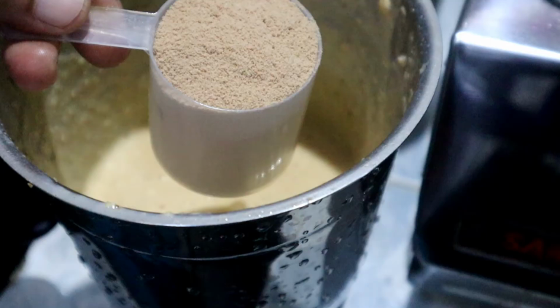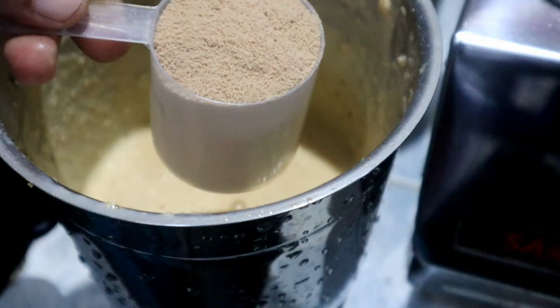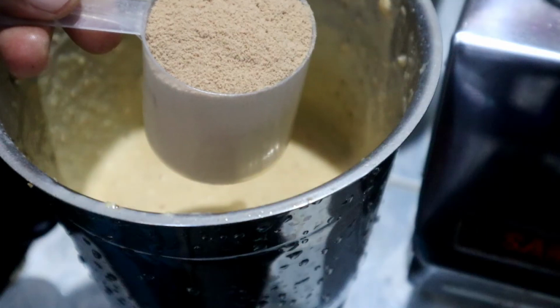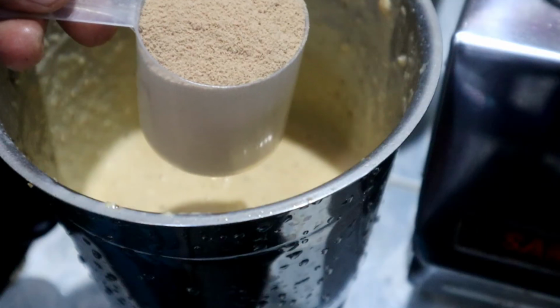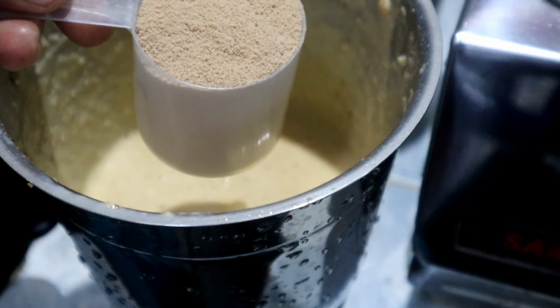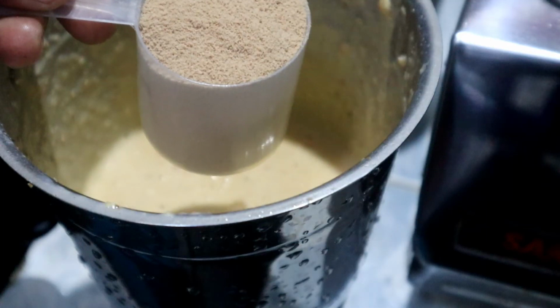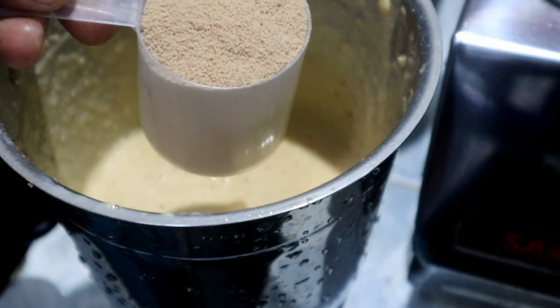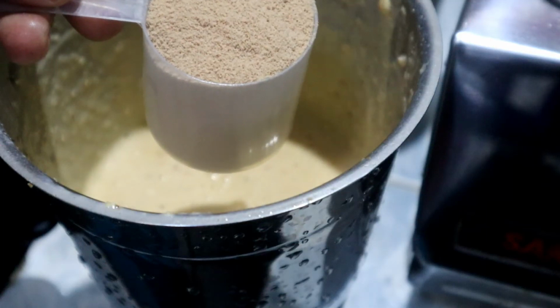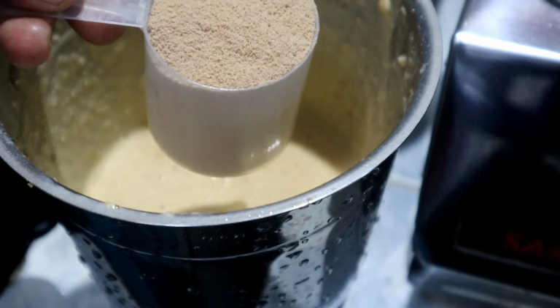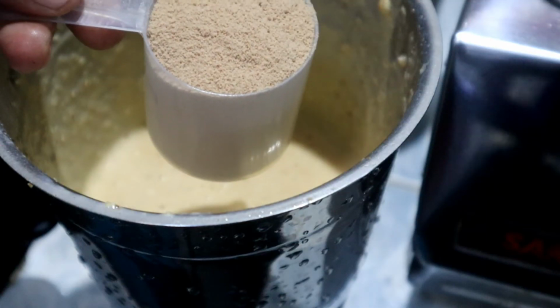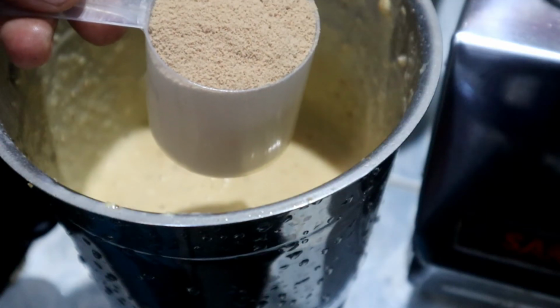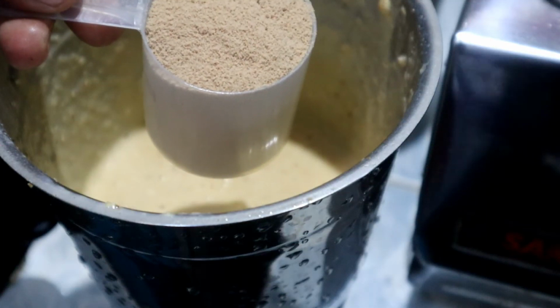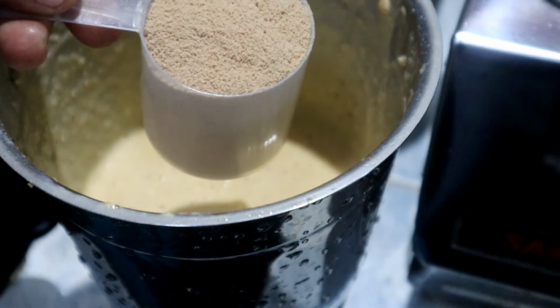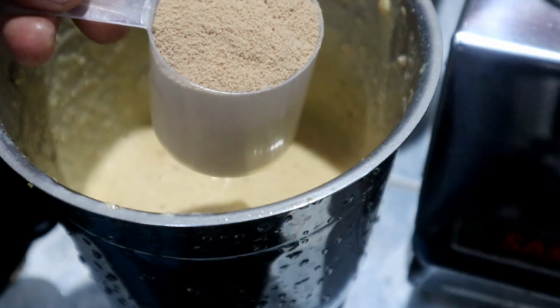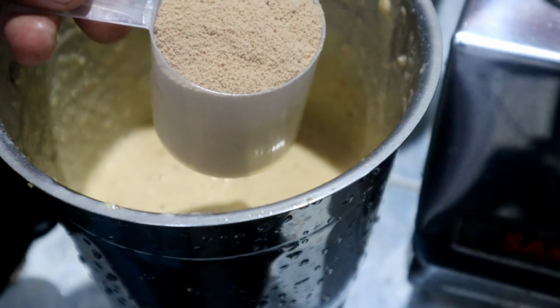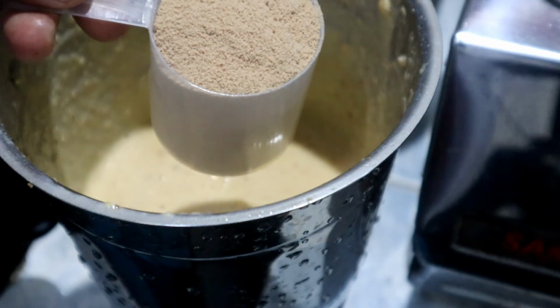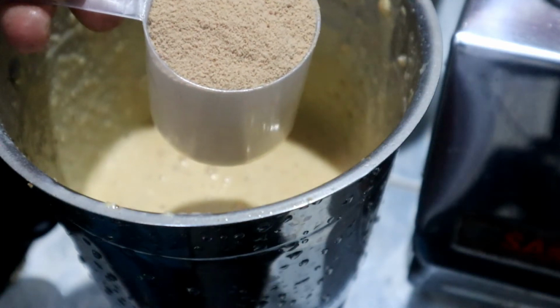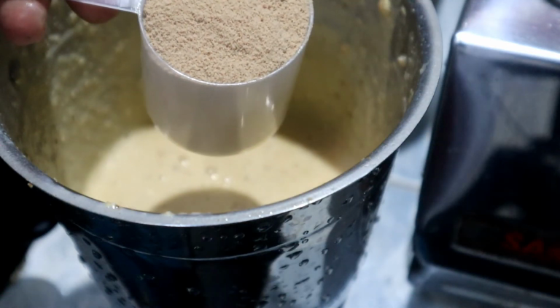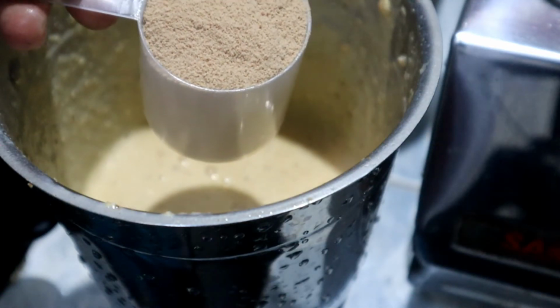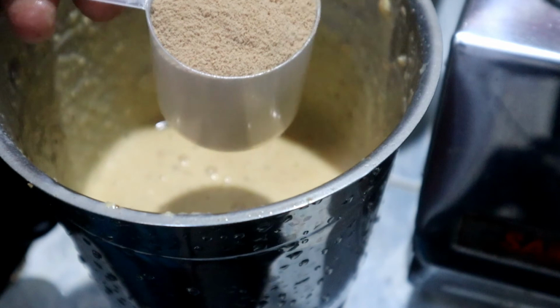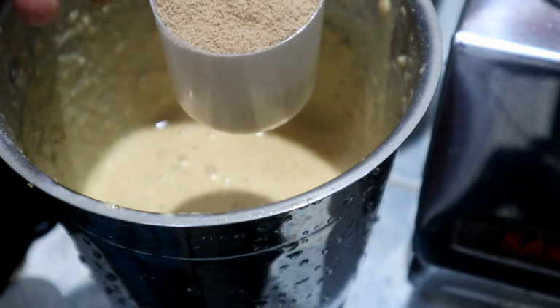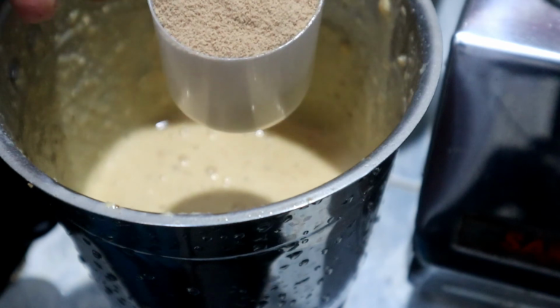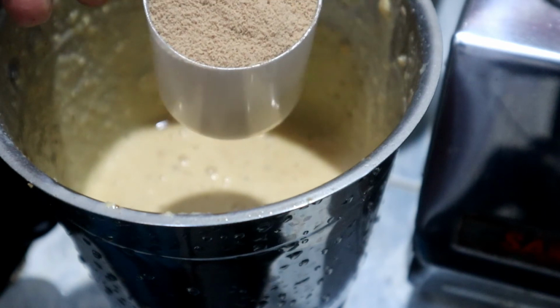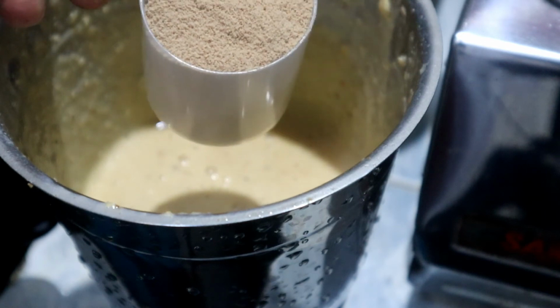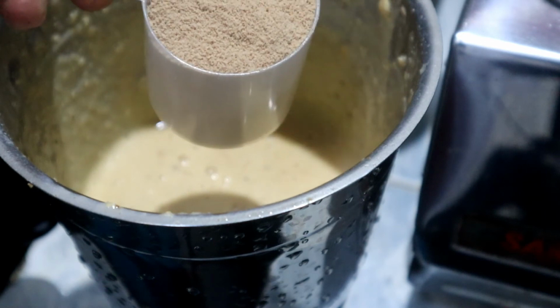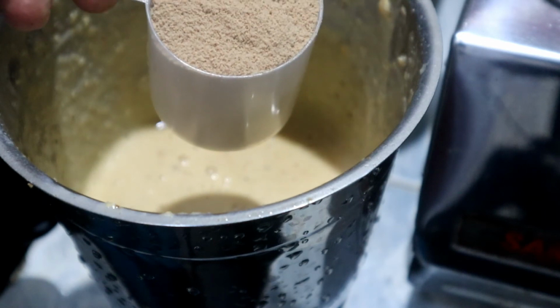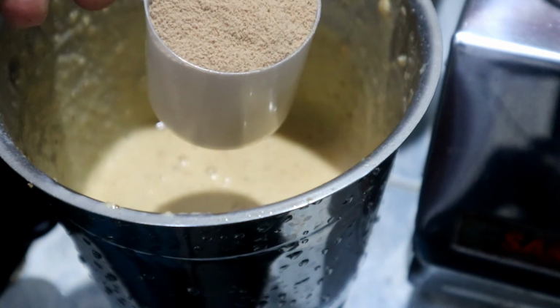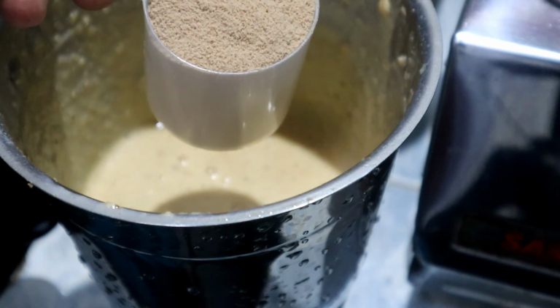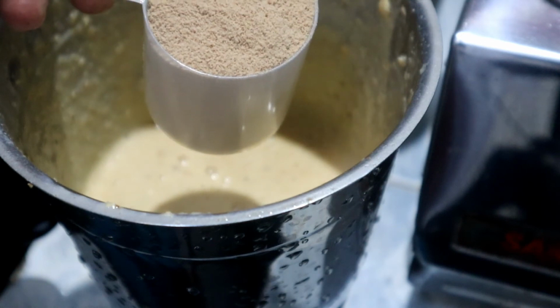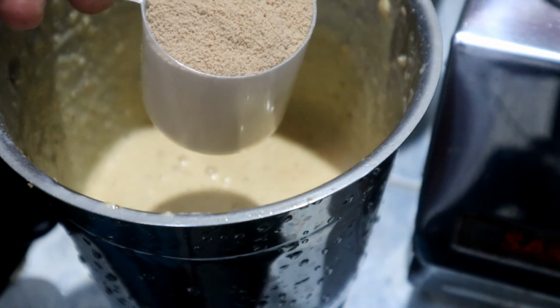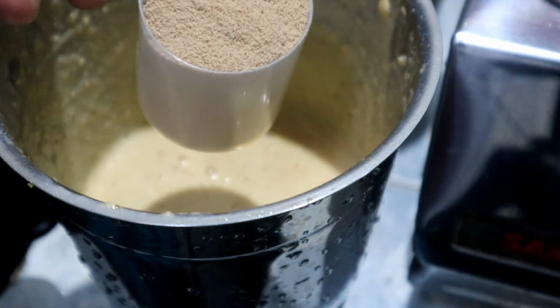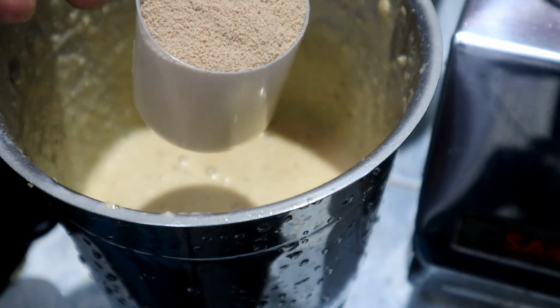Now we're going to use protein powder. We're going to mix it up with a cup of chocolate.